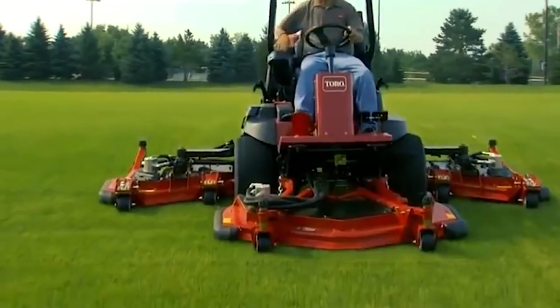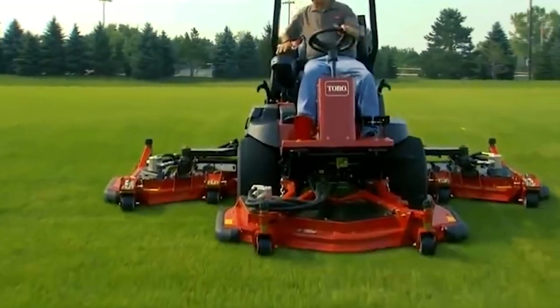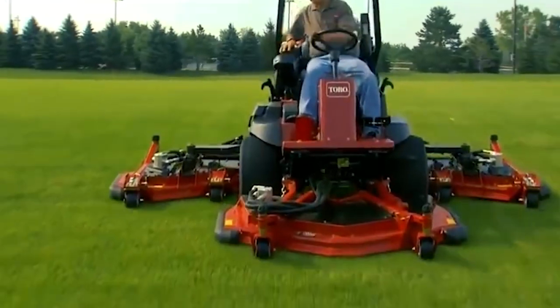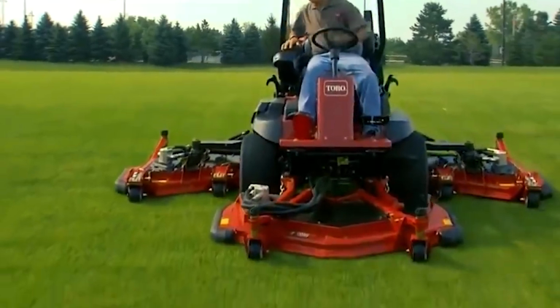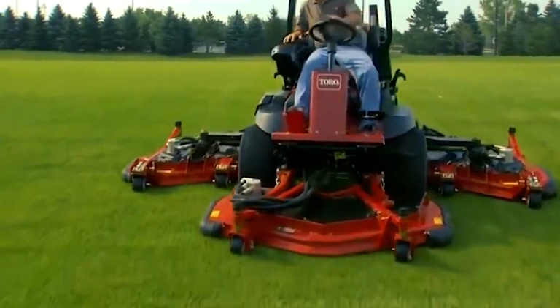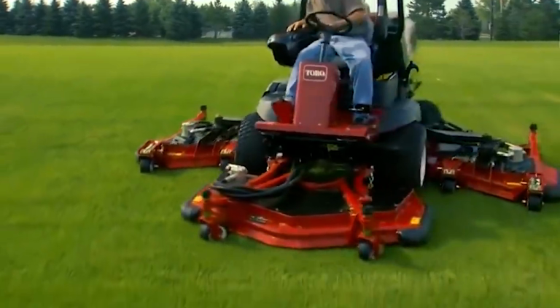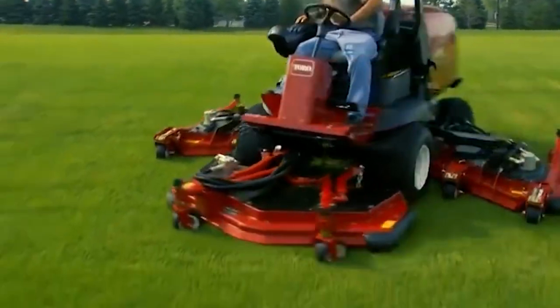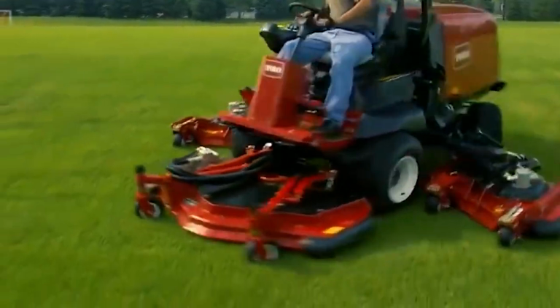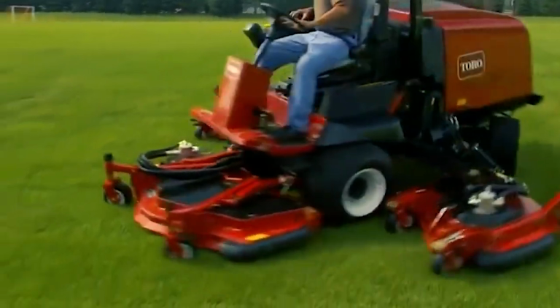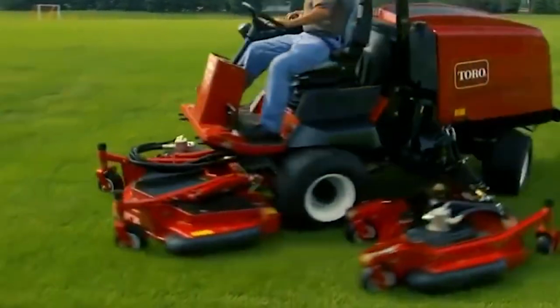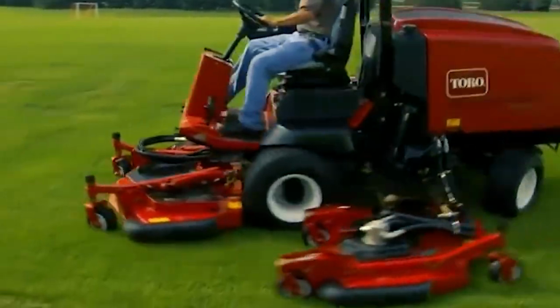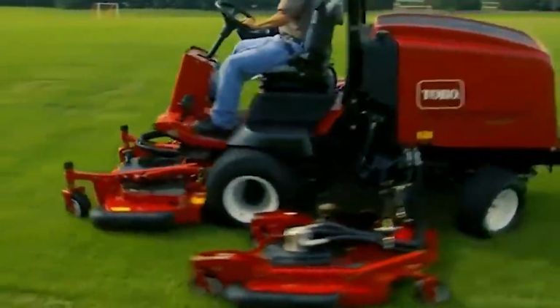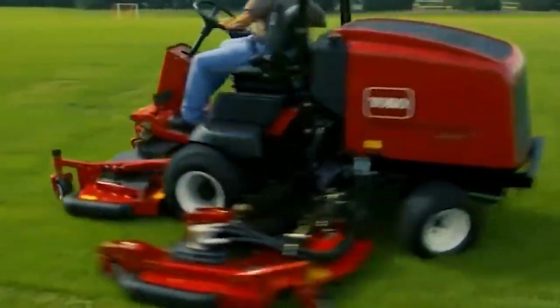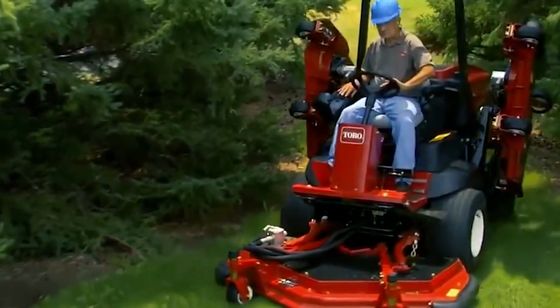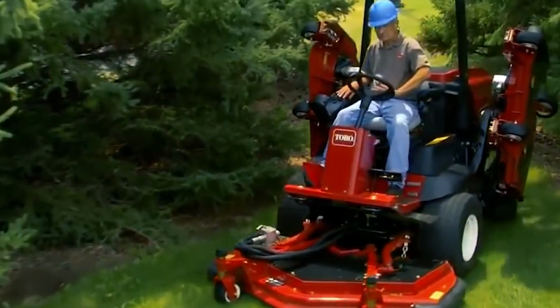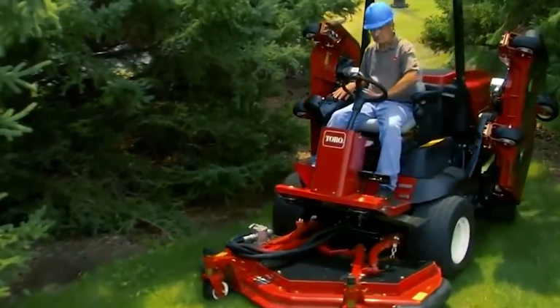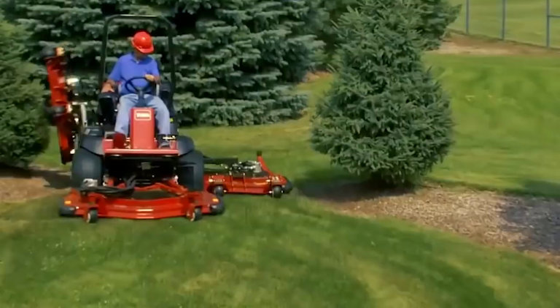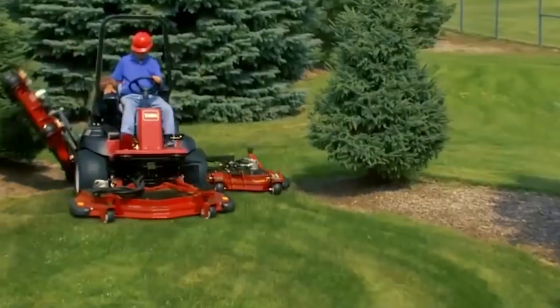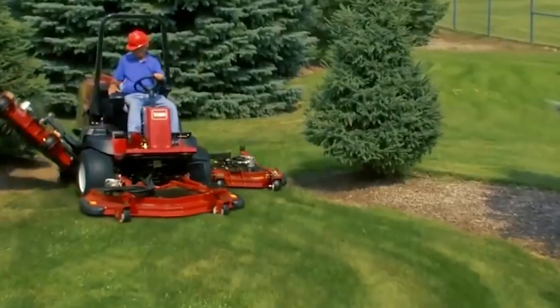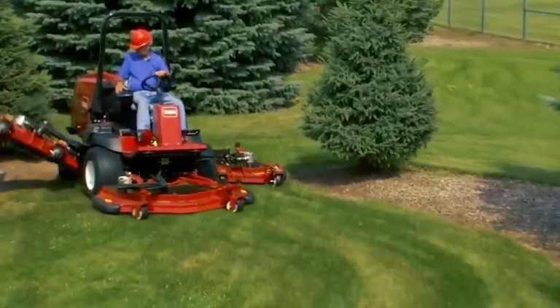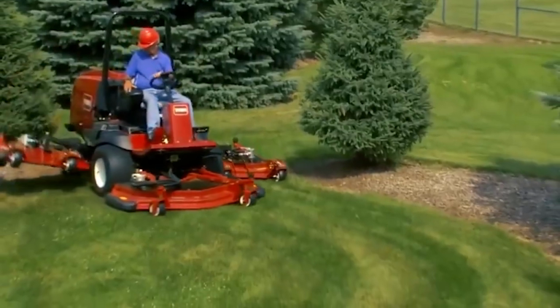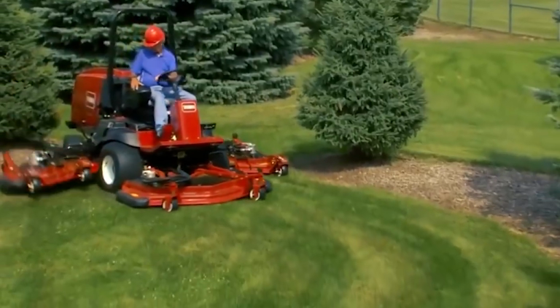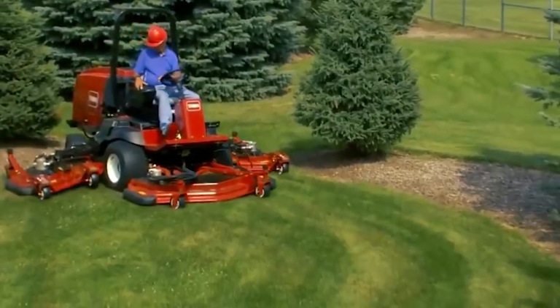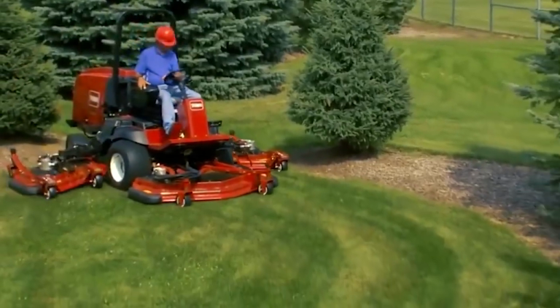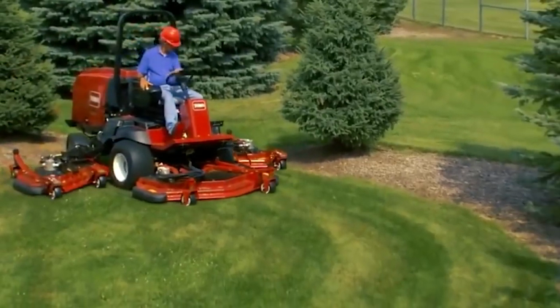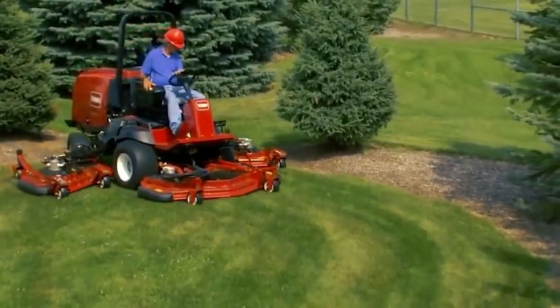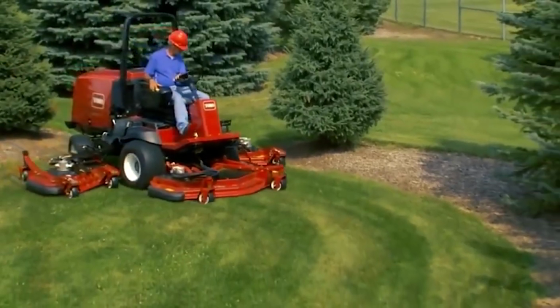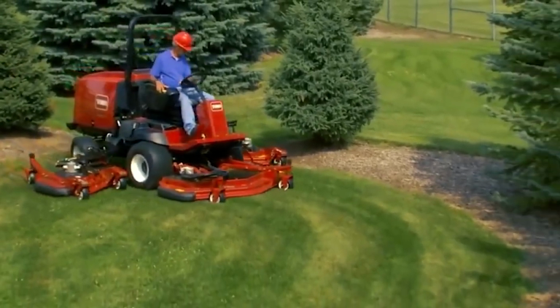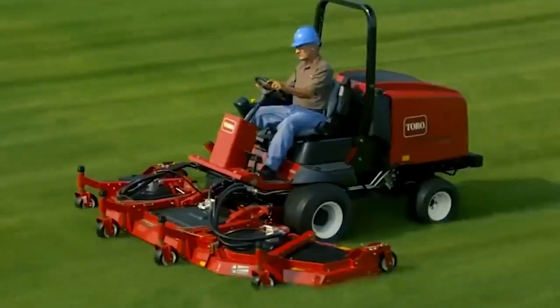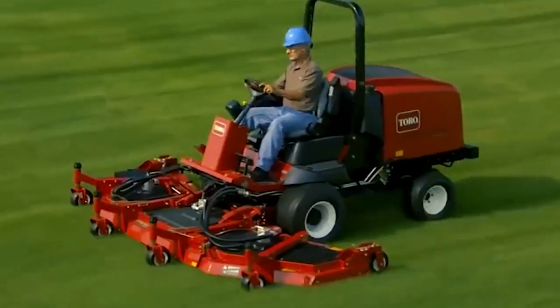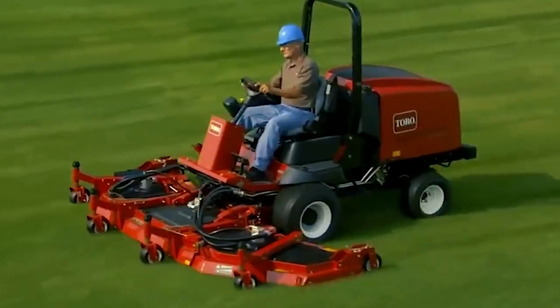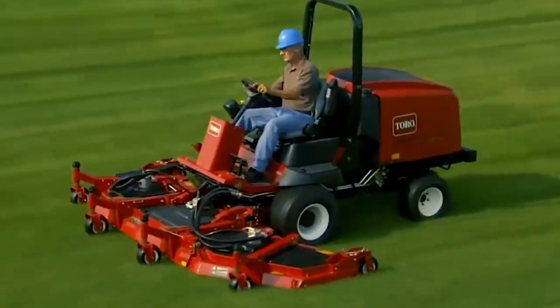From the fully adjustable suspension seat and steering column to the fingertip engine controls and optional cab, this new mower is designed to provide all-day comfort.